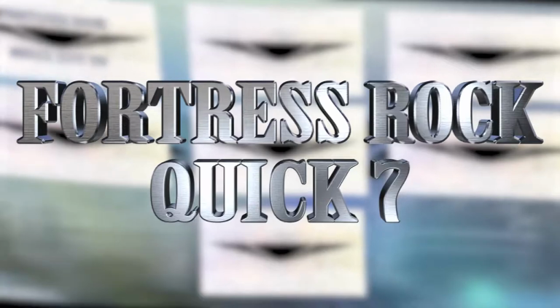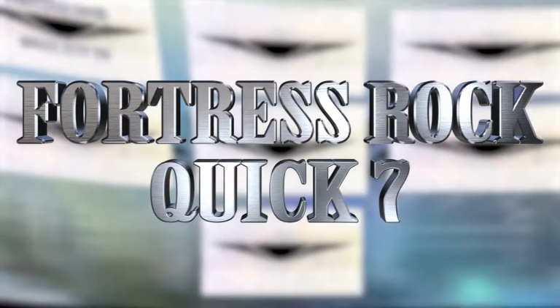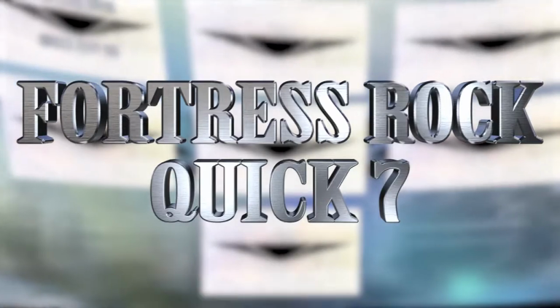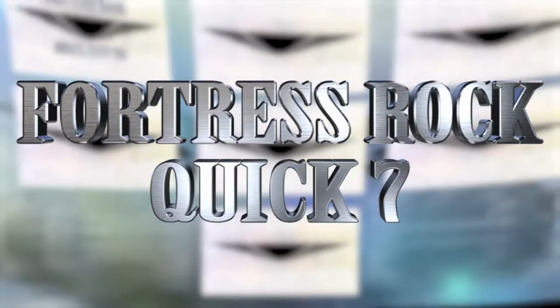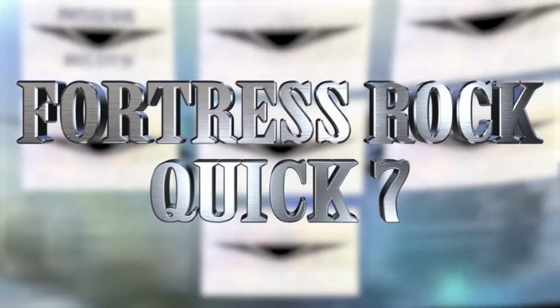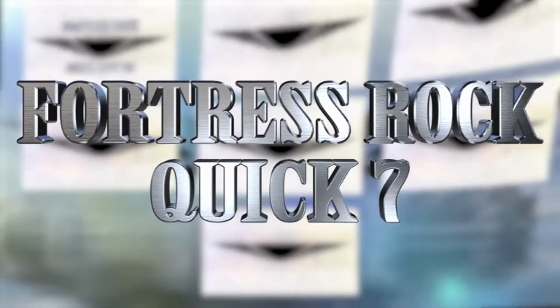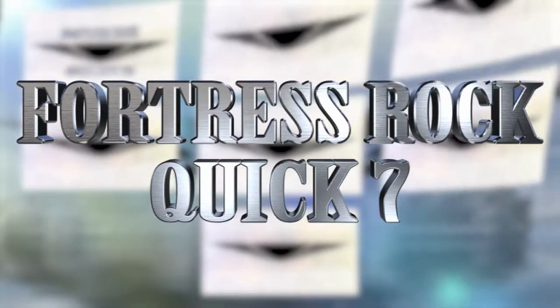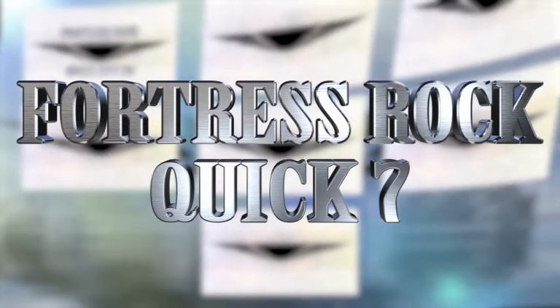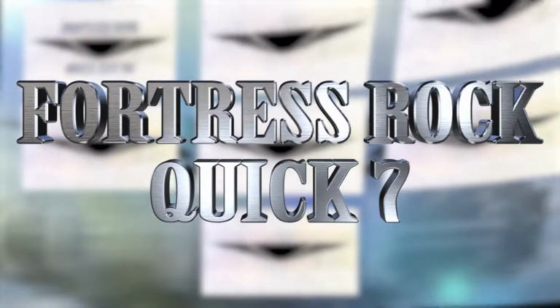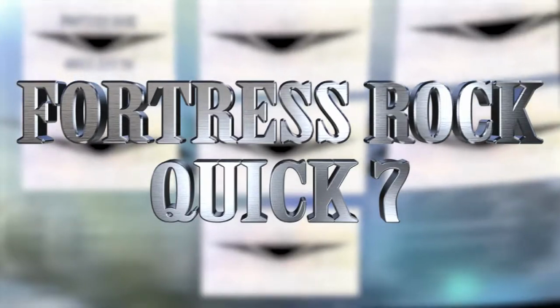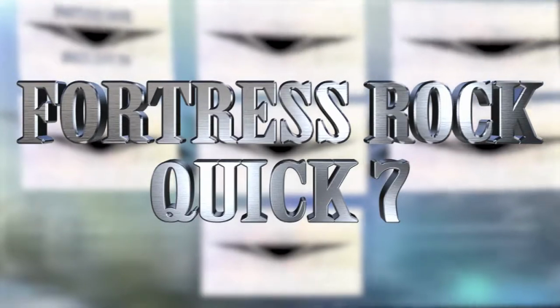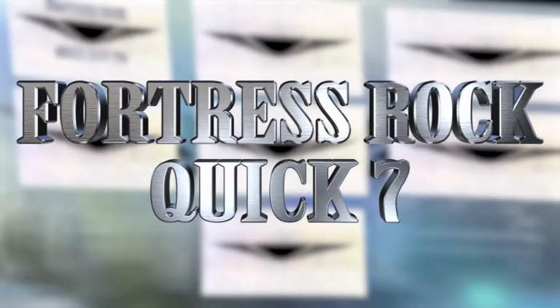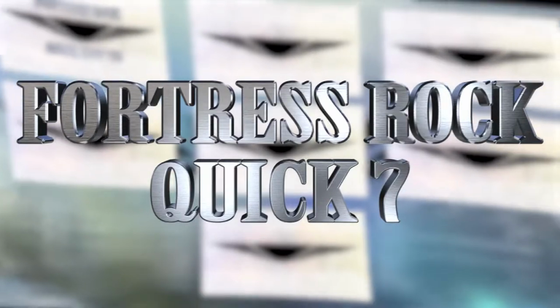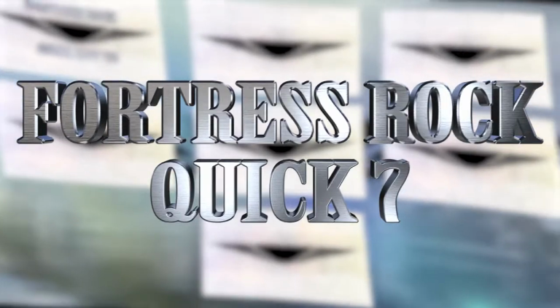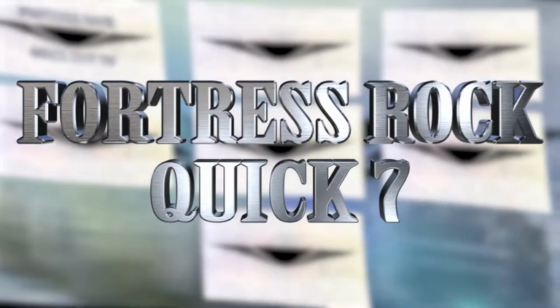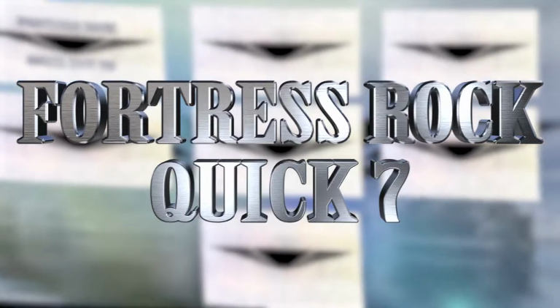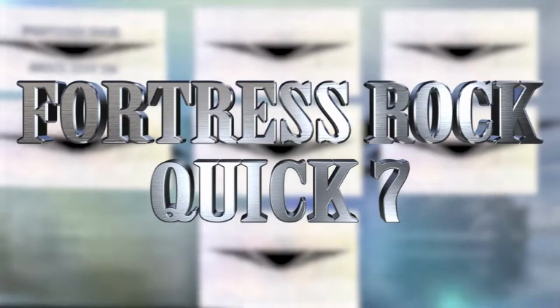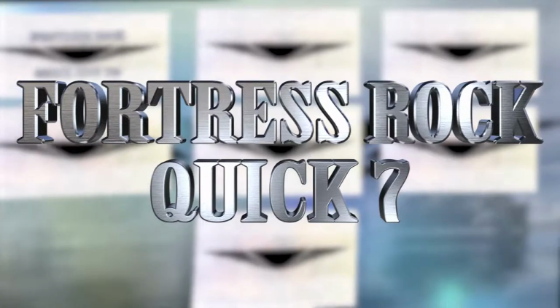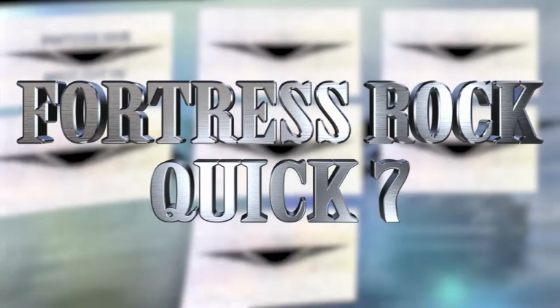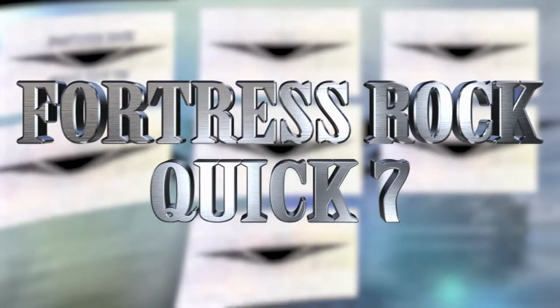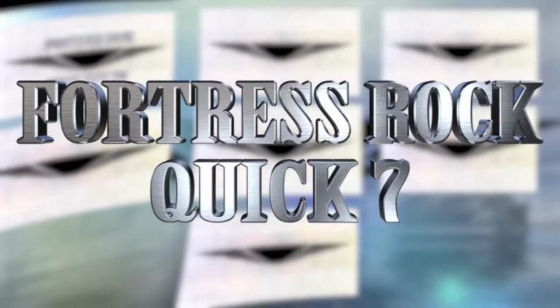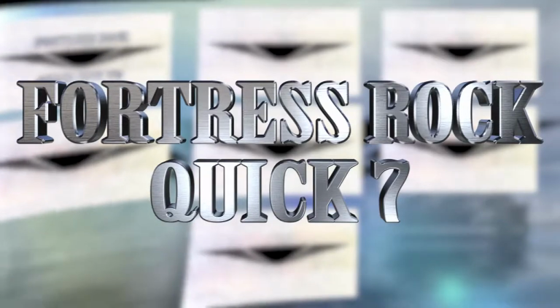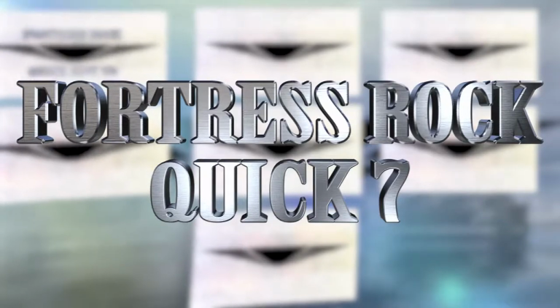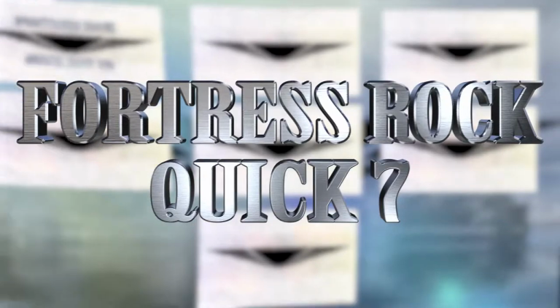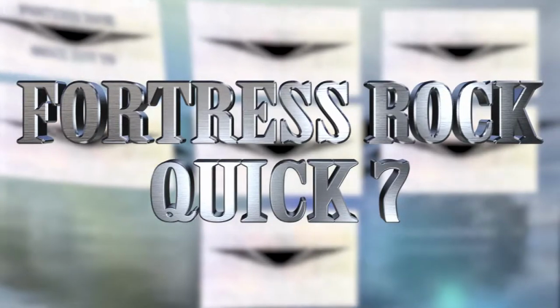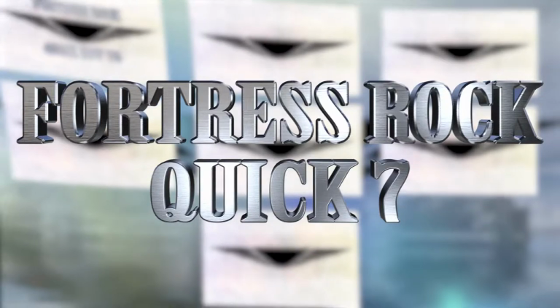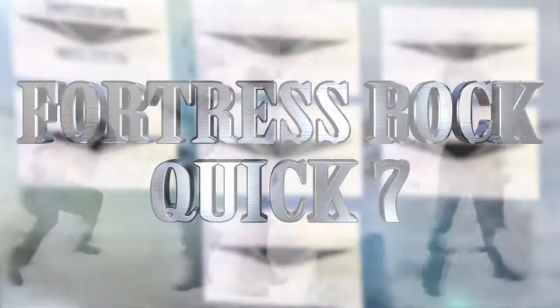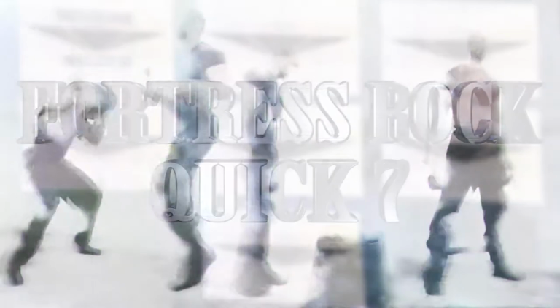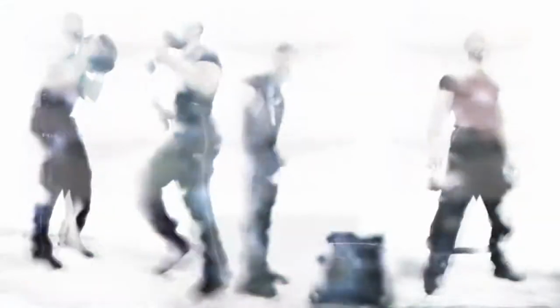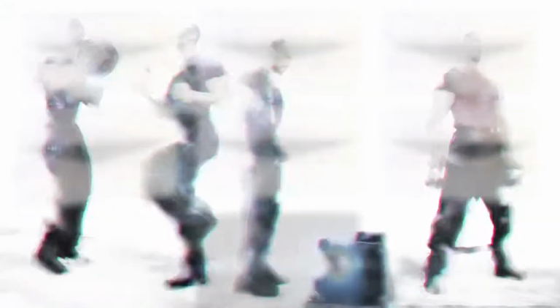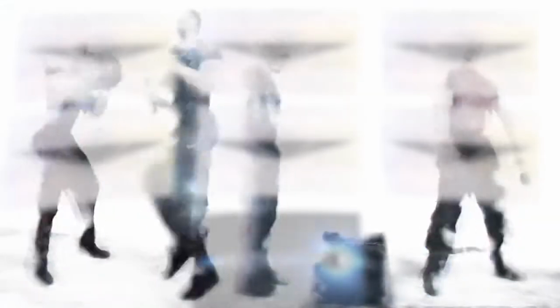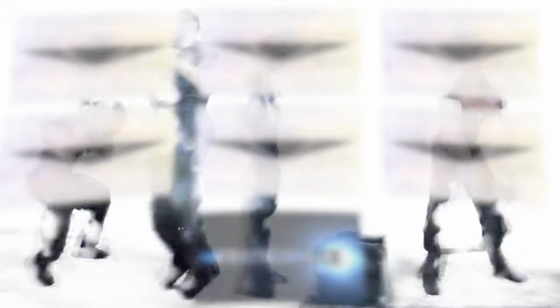Today's Fortress Rock Quick 7. 10 reps level 1, 15 reps level 2.